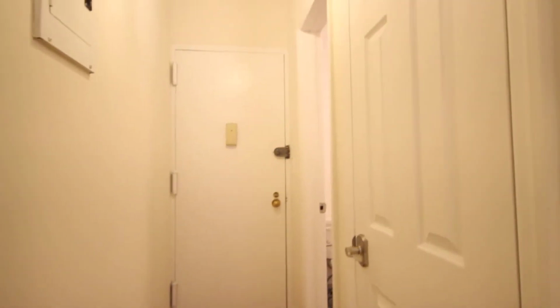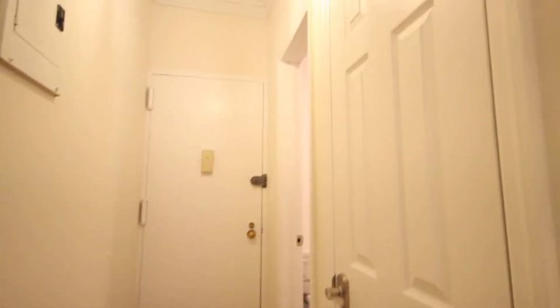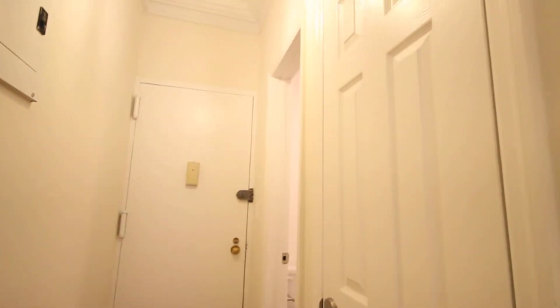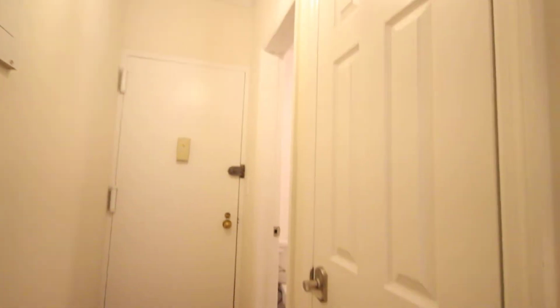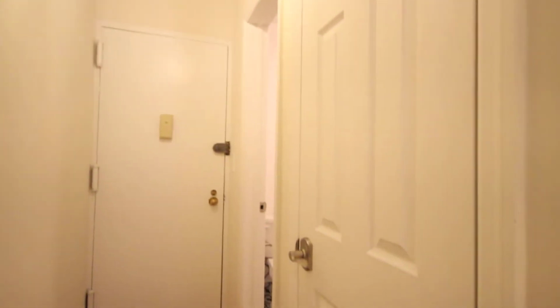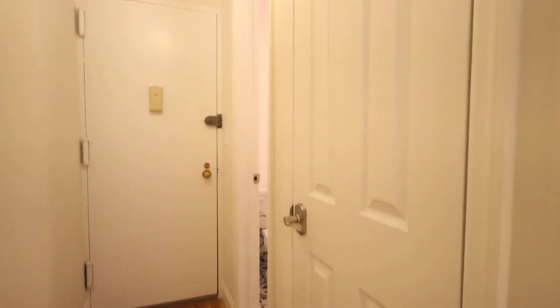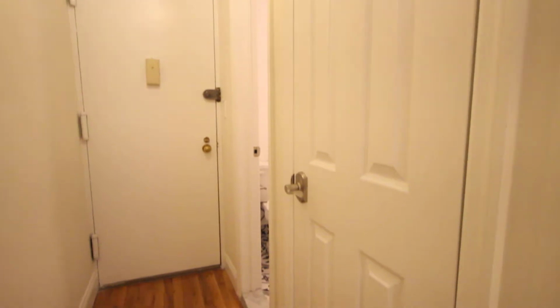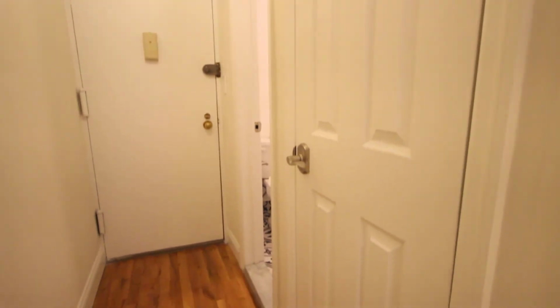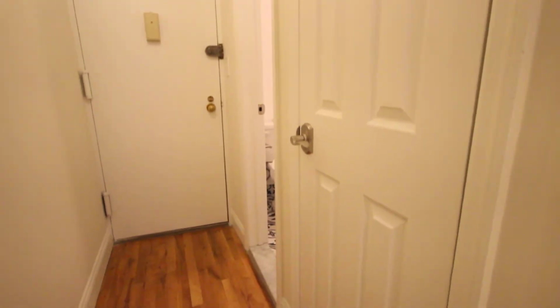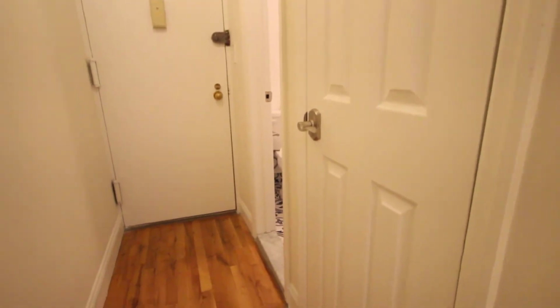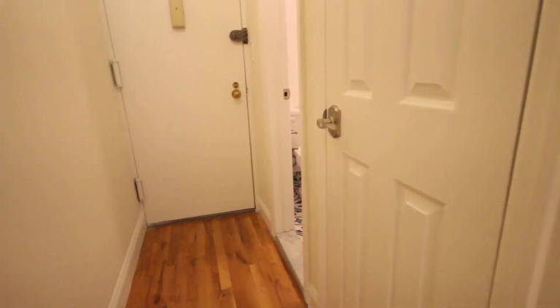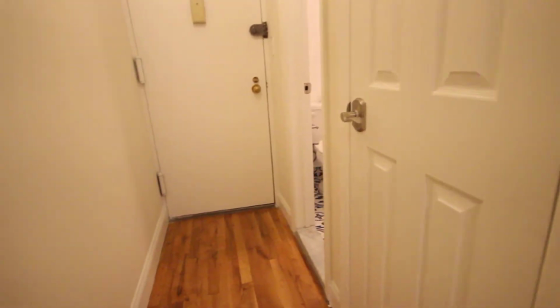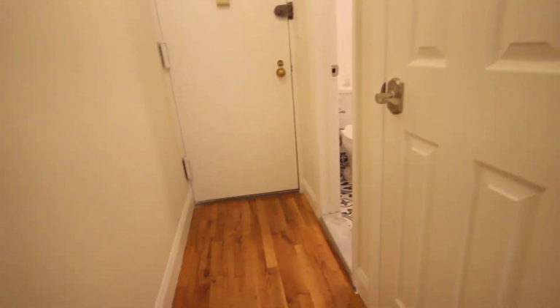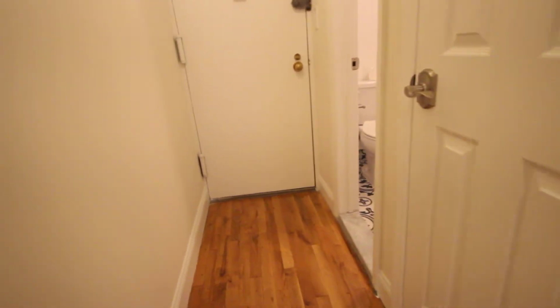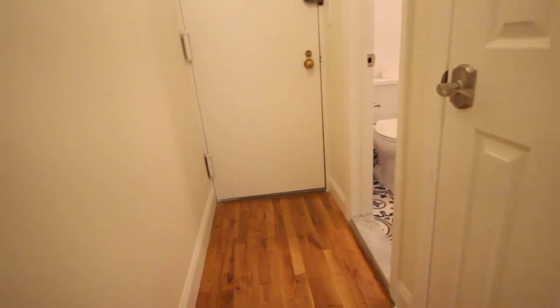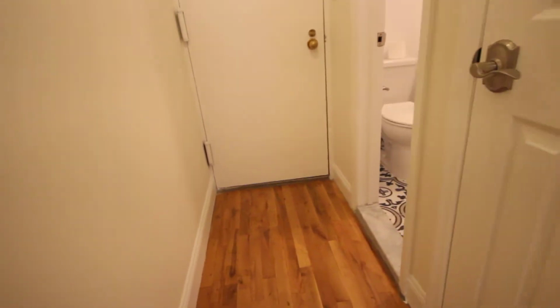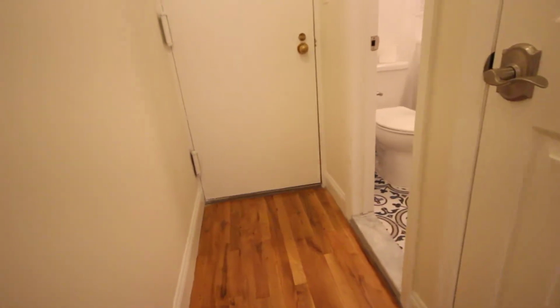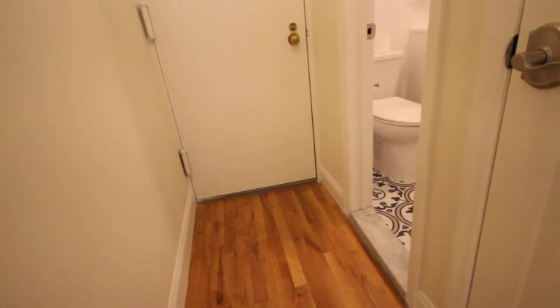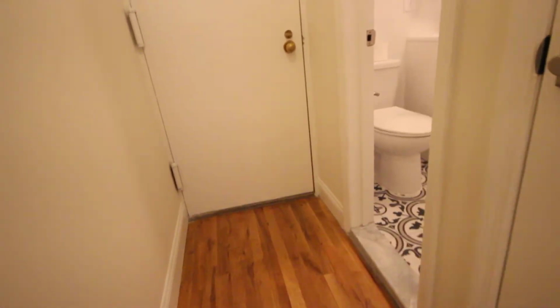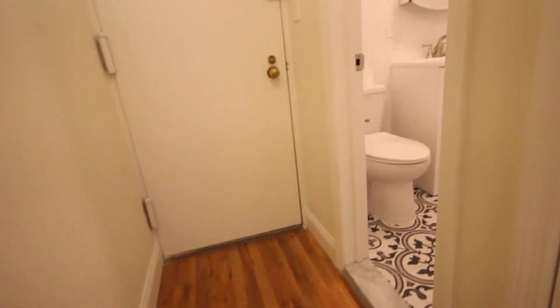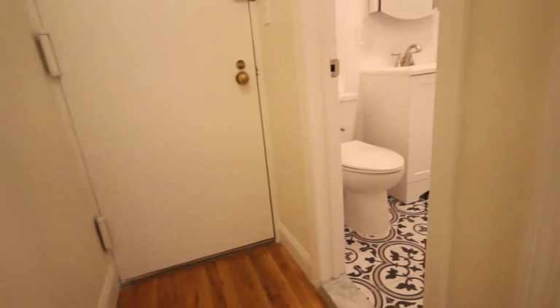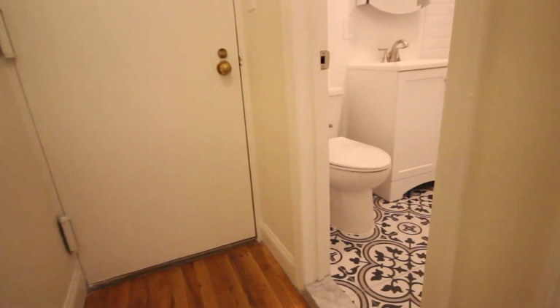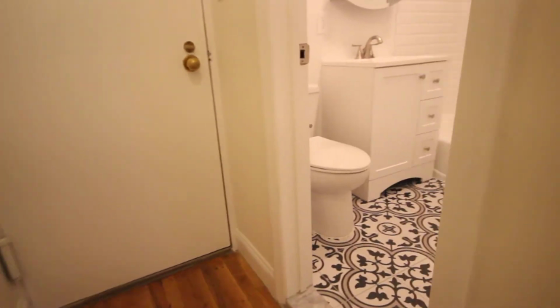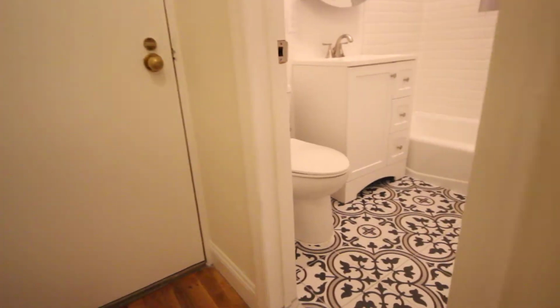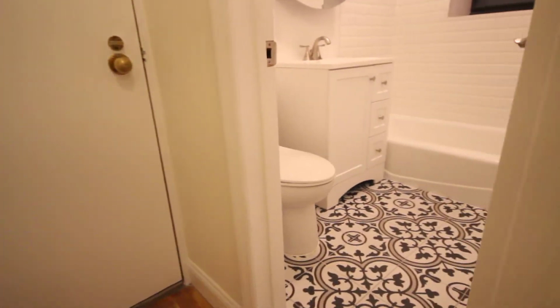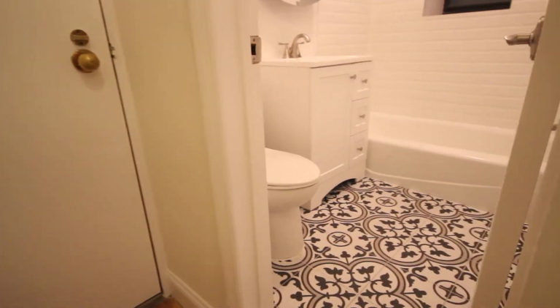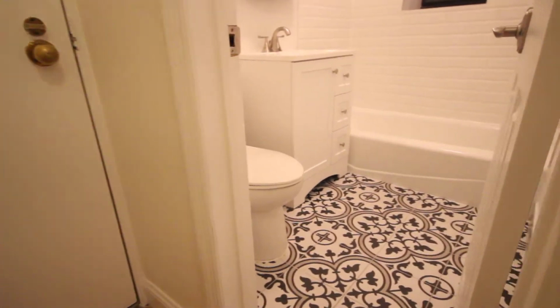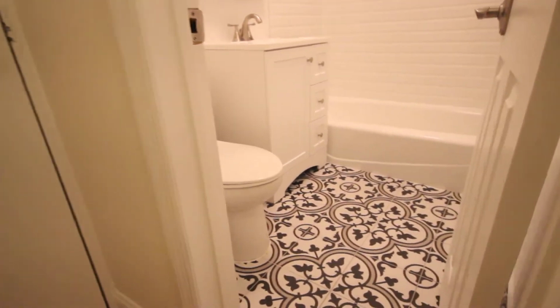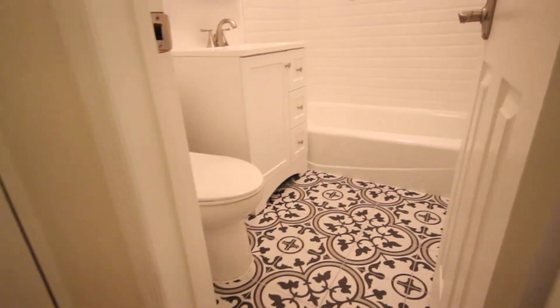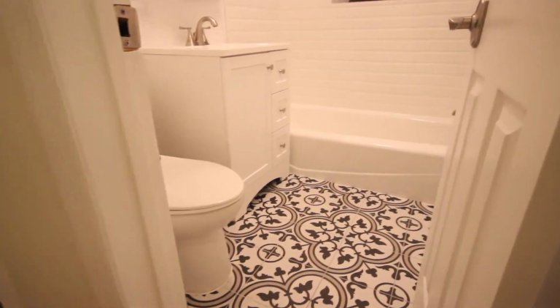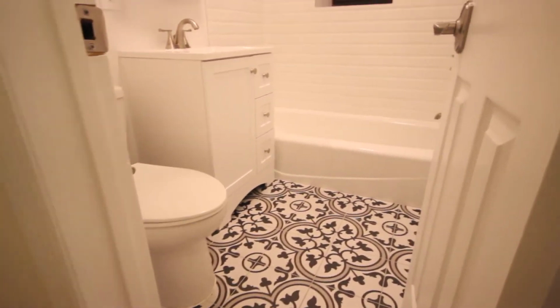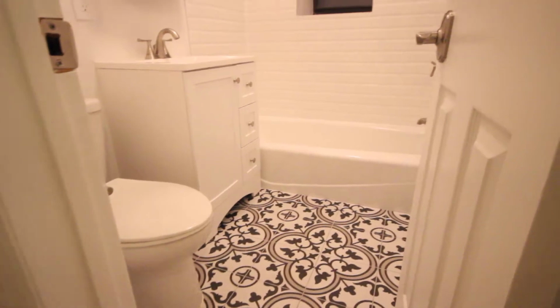There's a closet in the entryway, and a fully renovated bathroom. Look at that beautiful tiling.